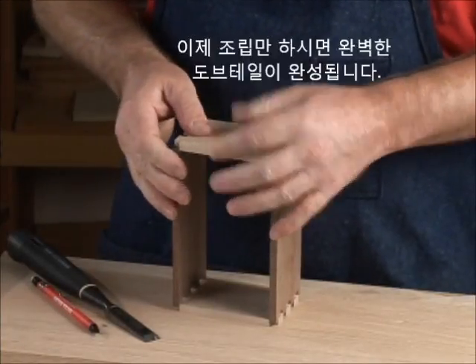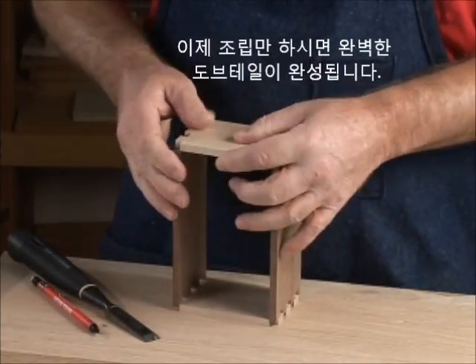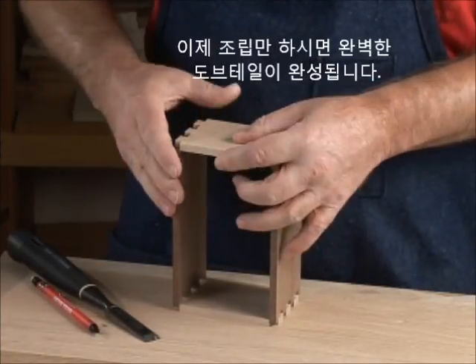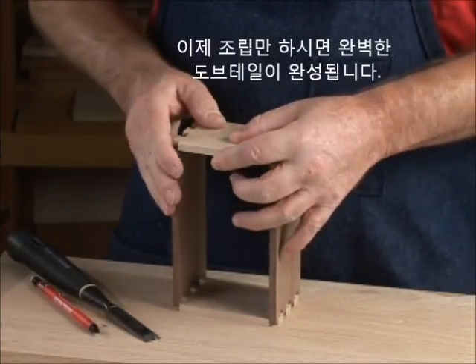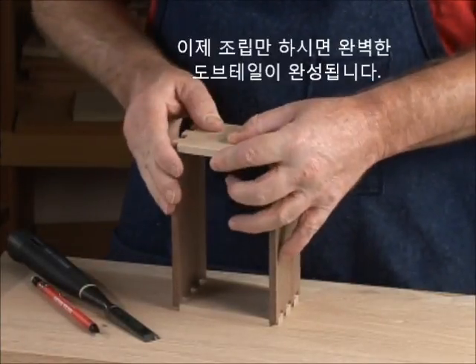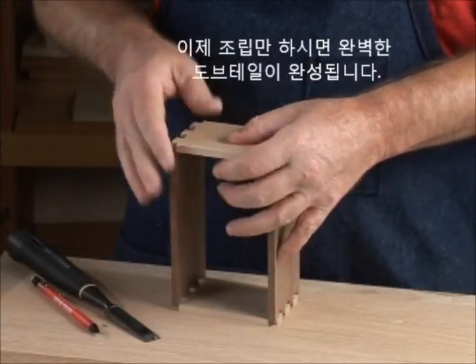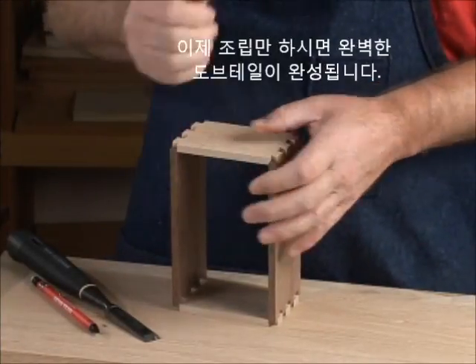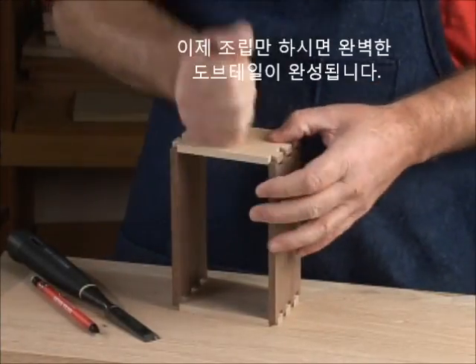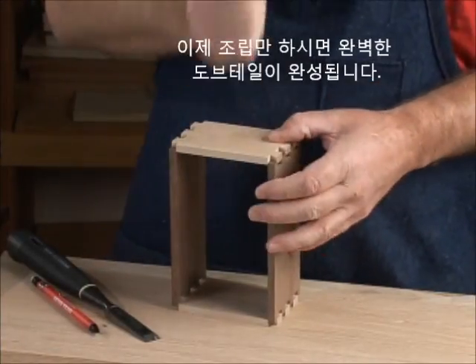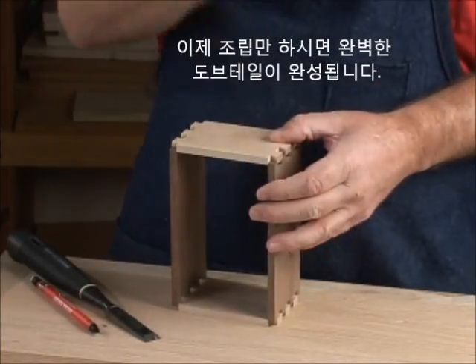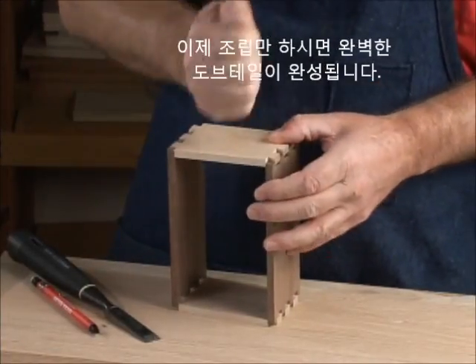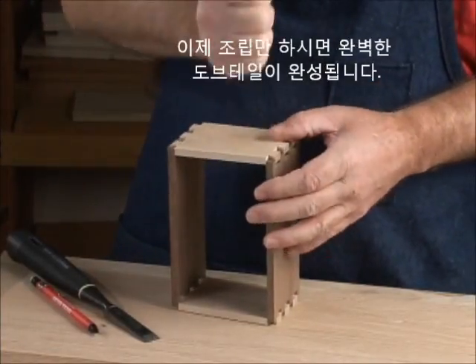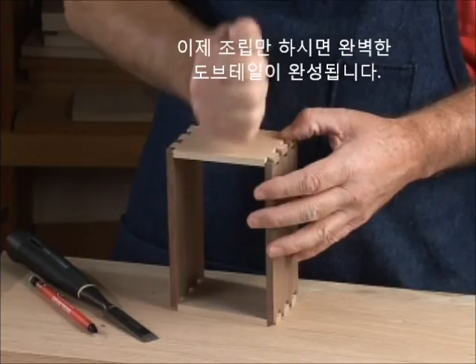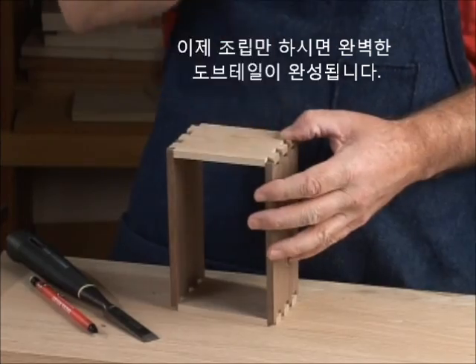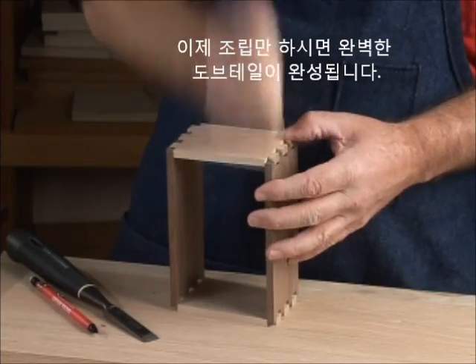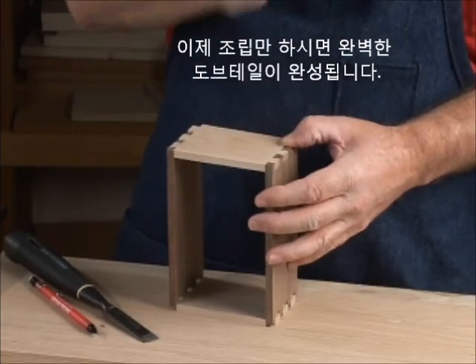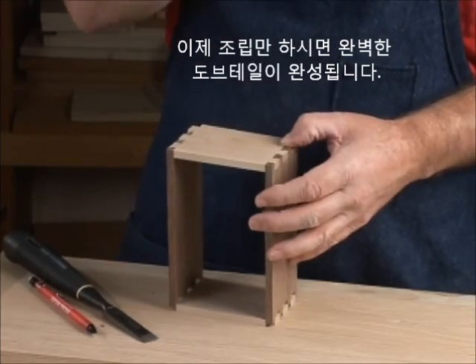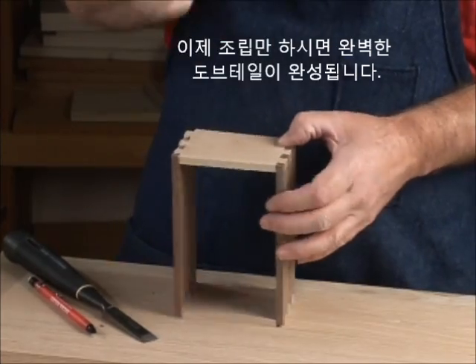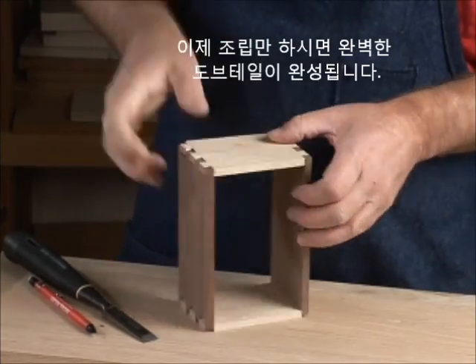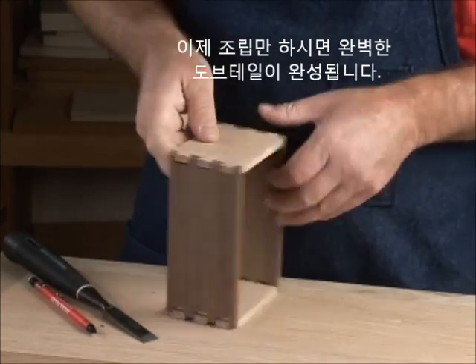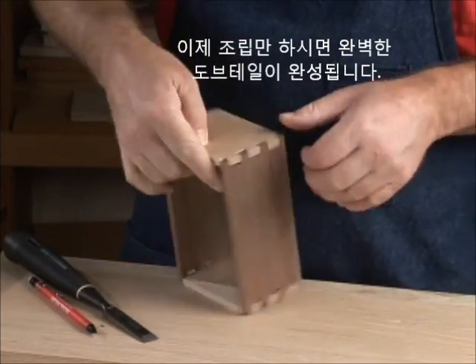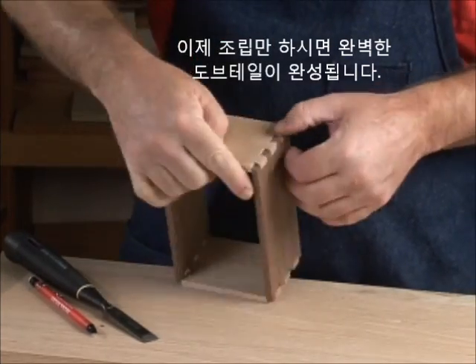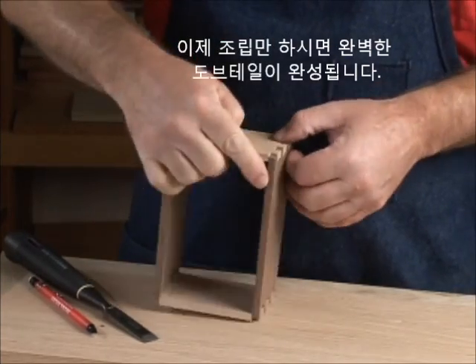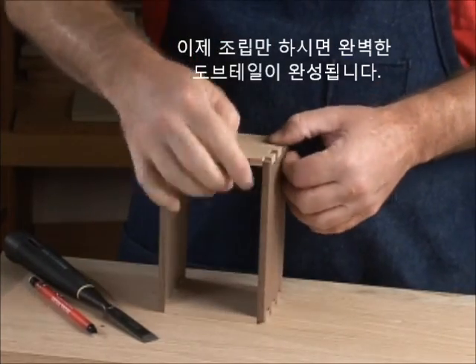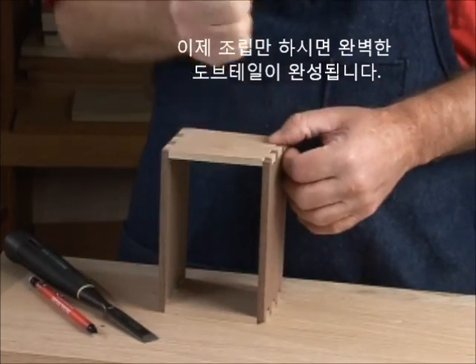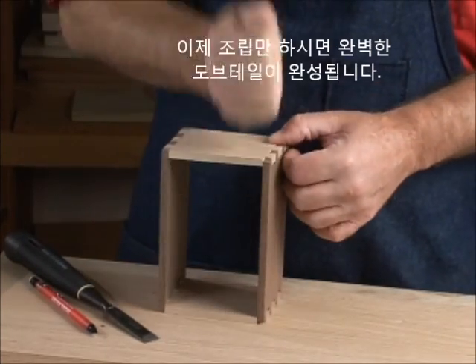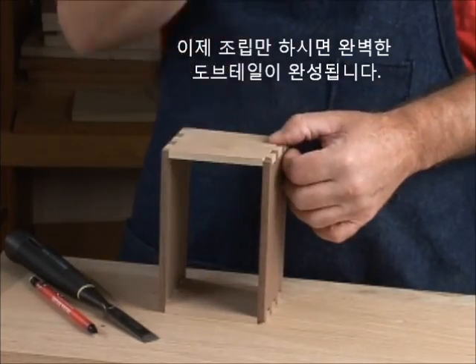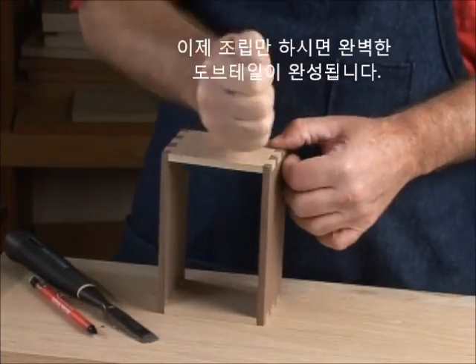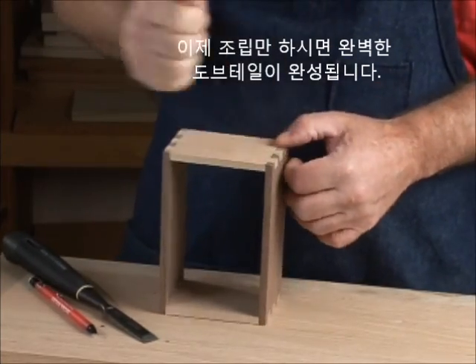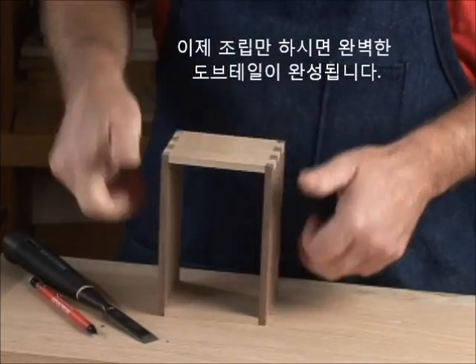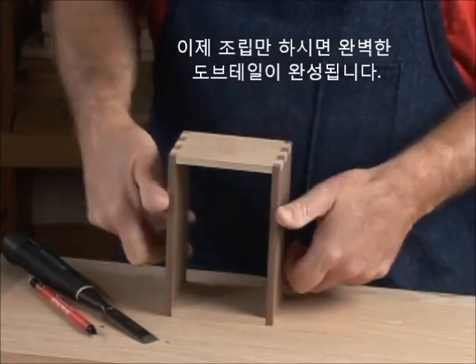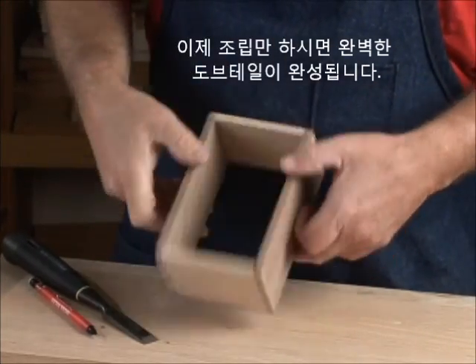Now you can assemble your pin and tail pieces for a perfect through dovetail.